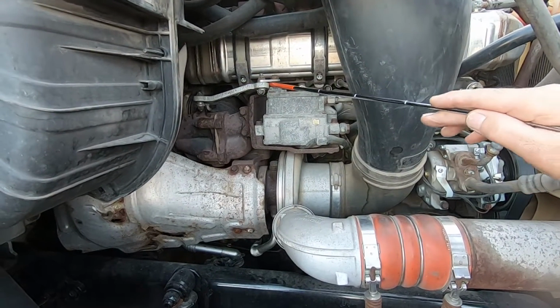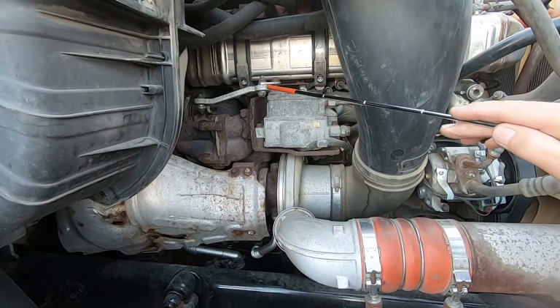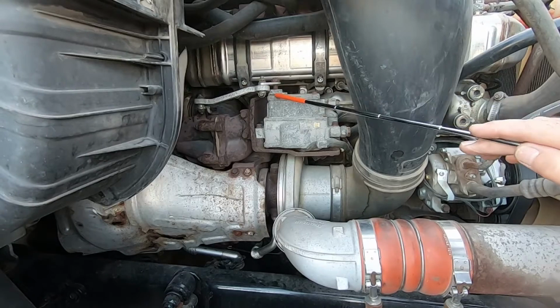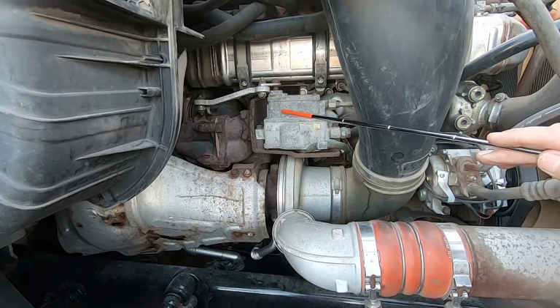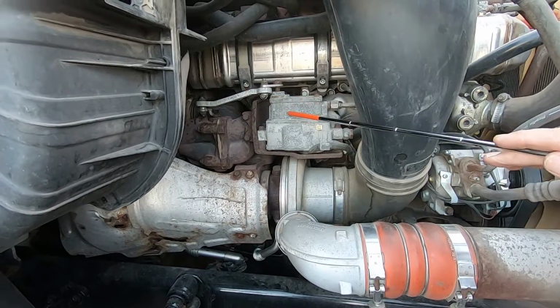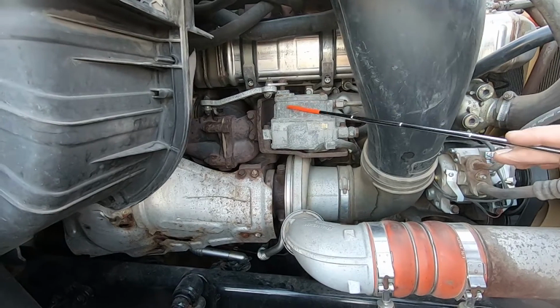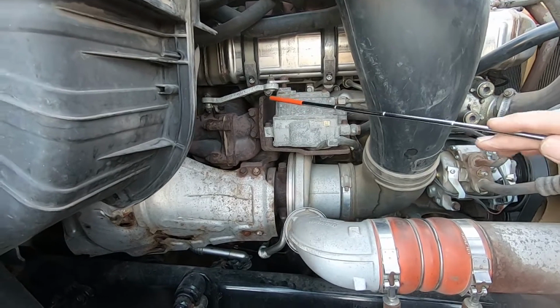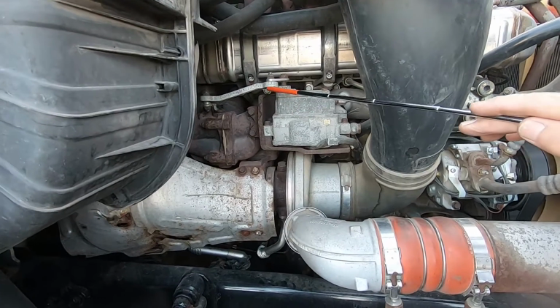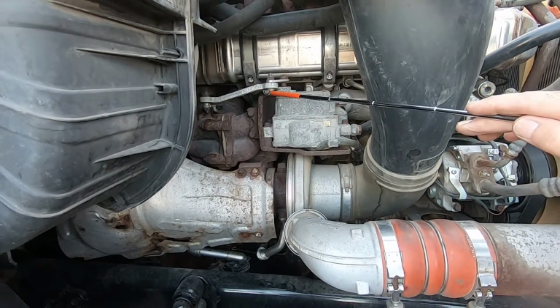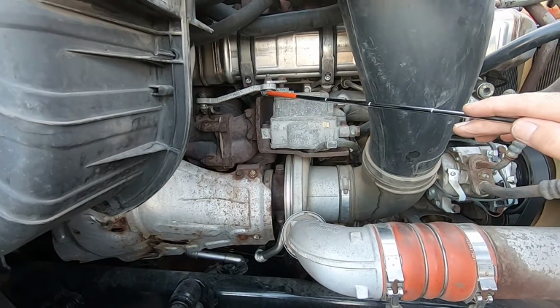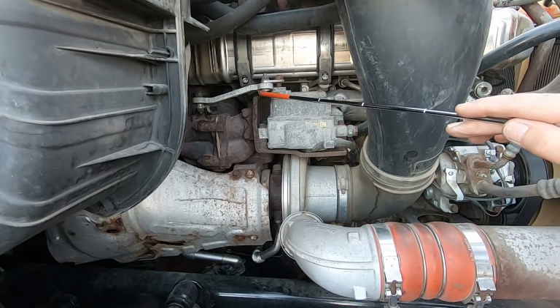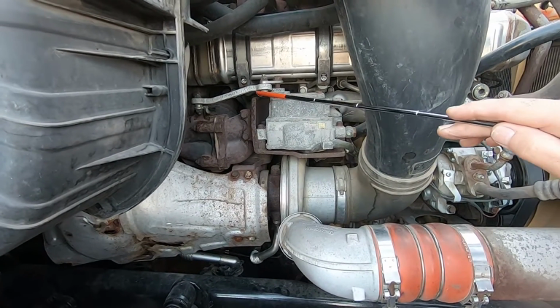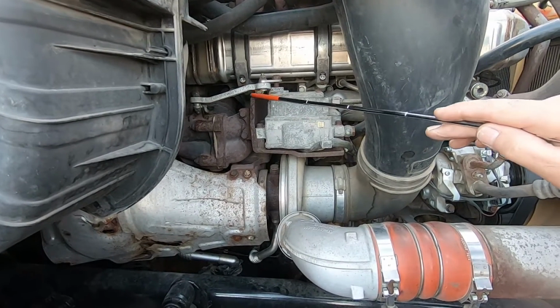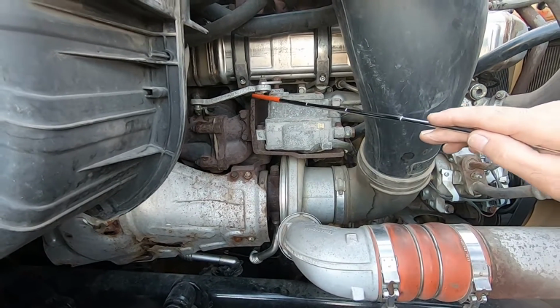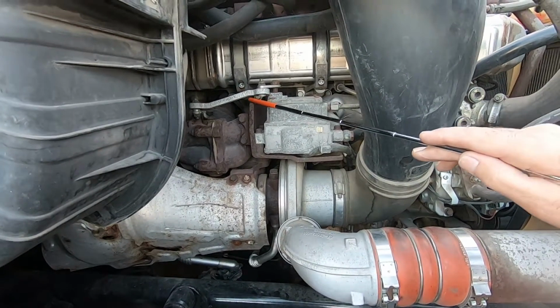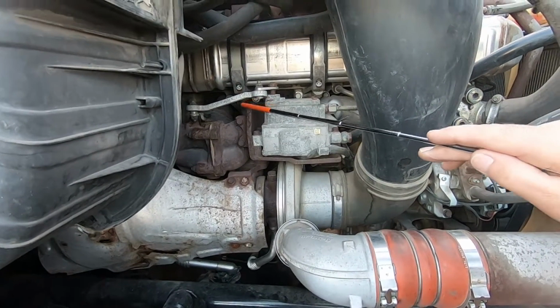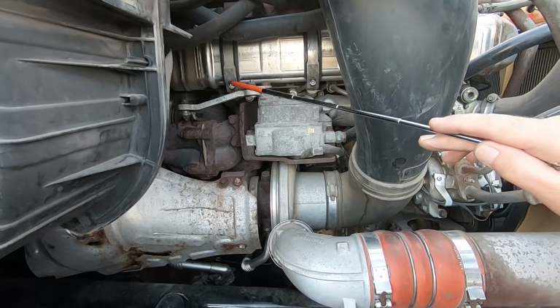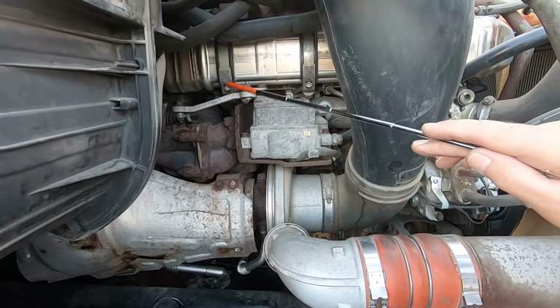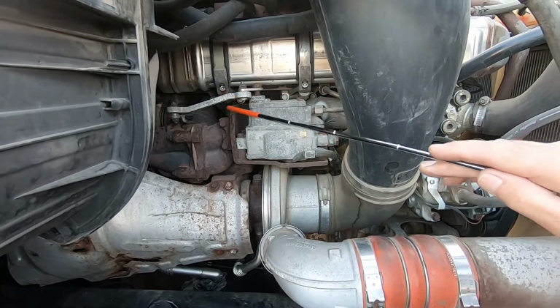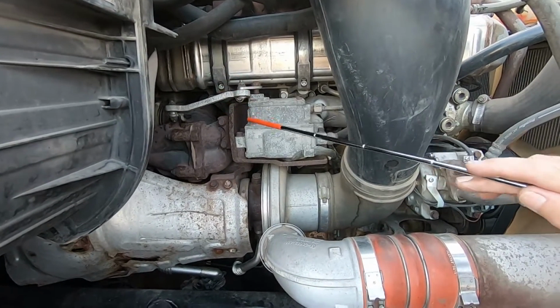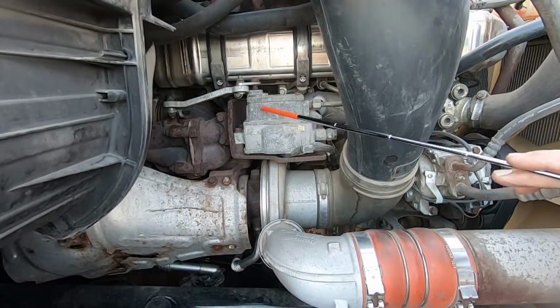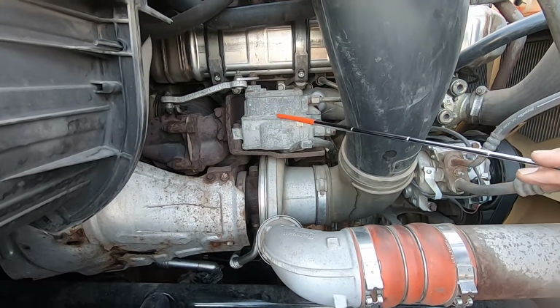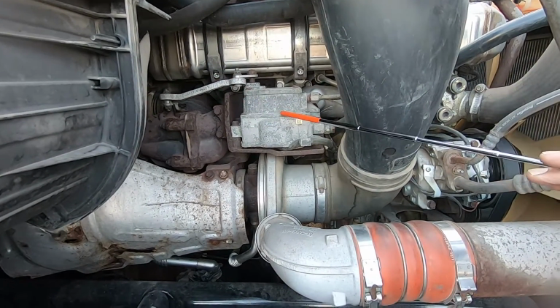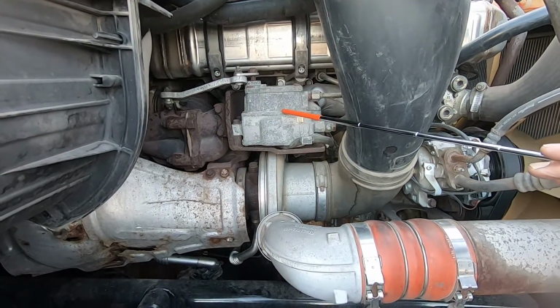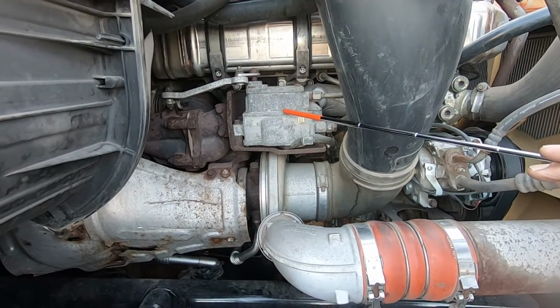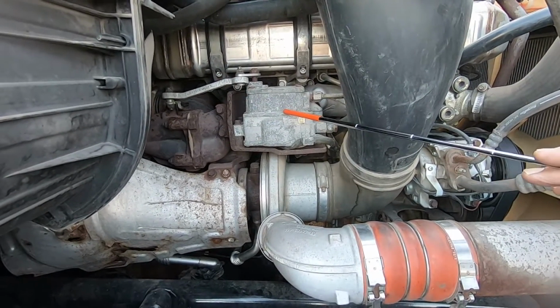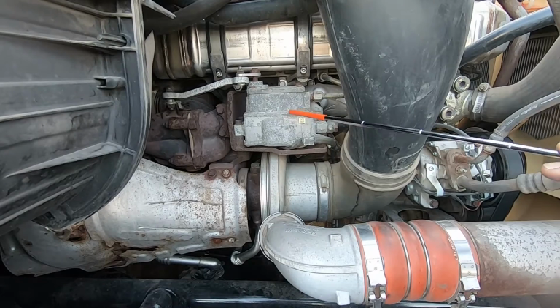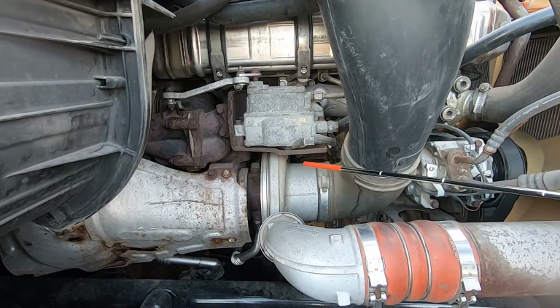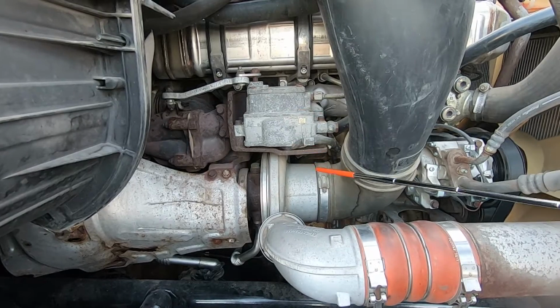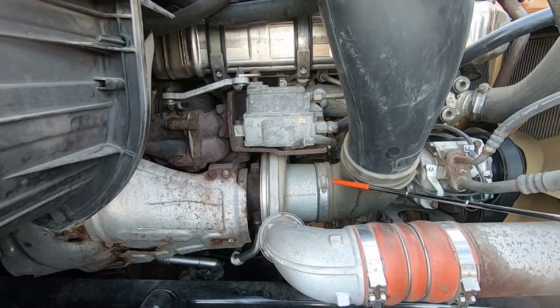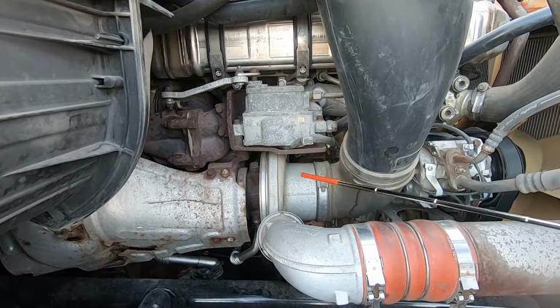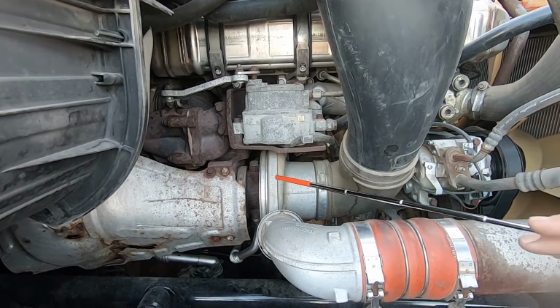On many diesels that have the selective reduction catalyst and diesel emissions fluid, they all work in harmony to control oxides of nitrogen emissions. From a trucker's perspective though, I'm interested in fuel economy and power, so this EGR system is not really my buddy.